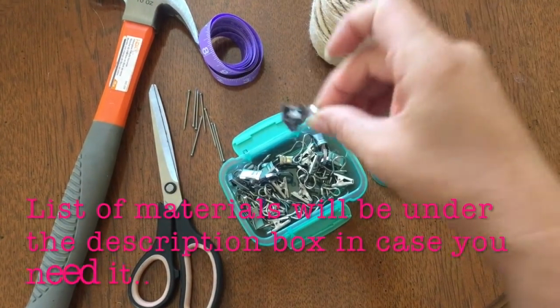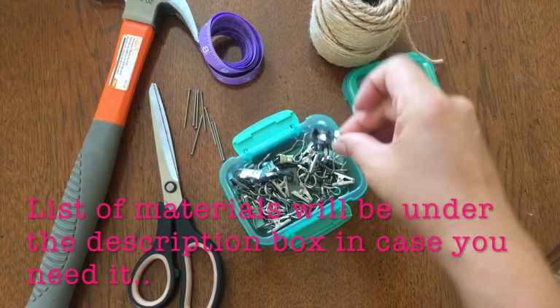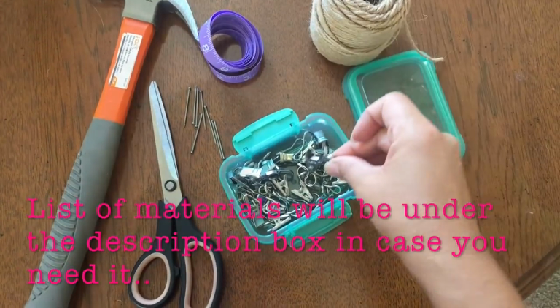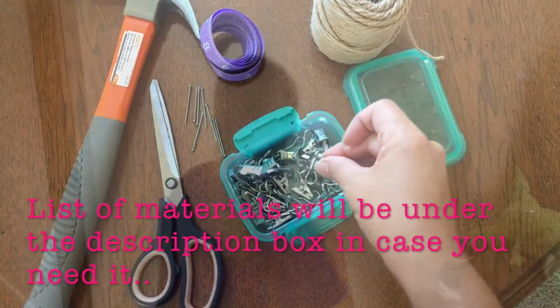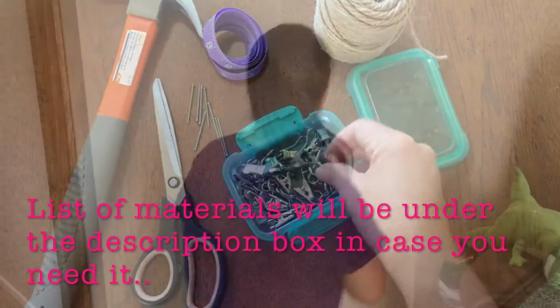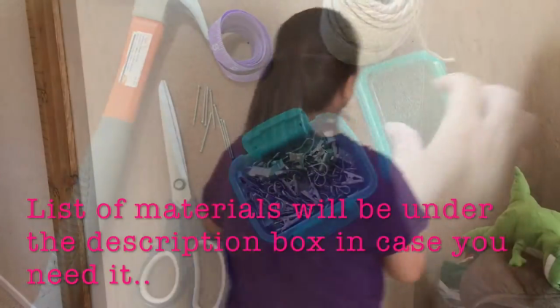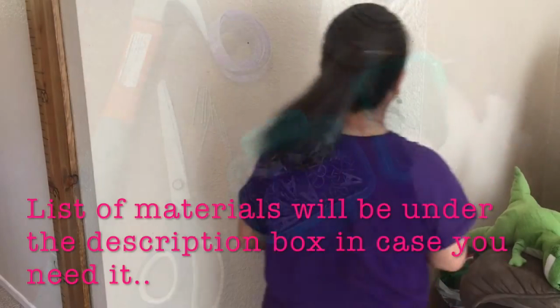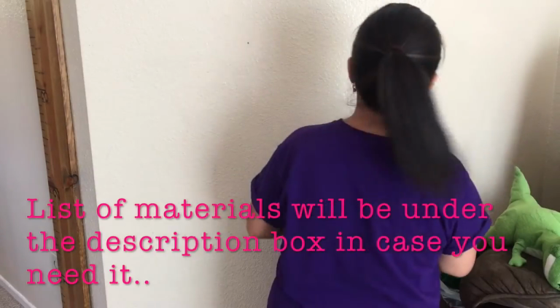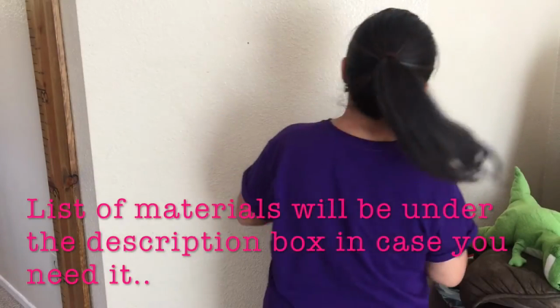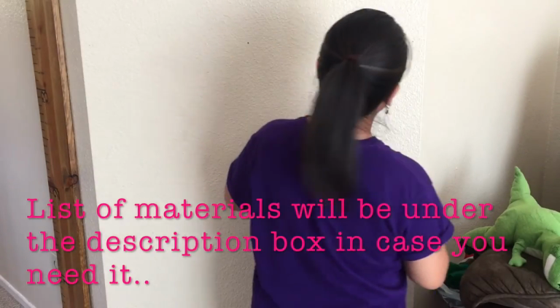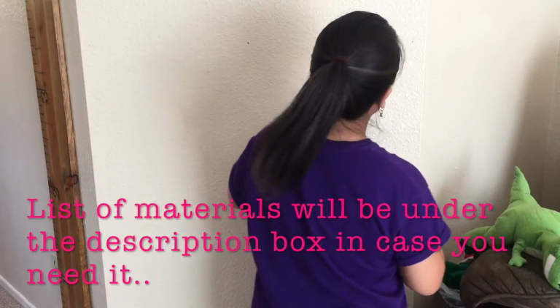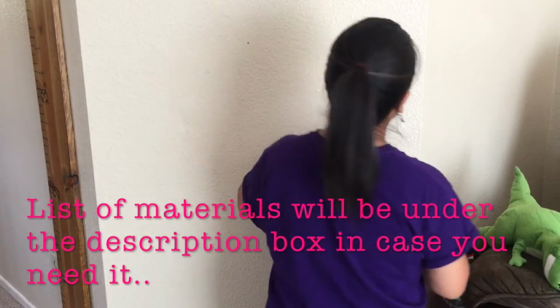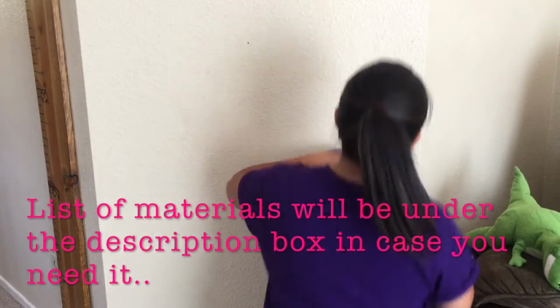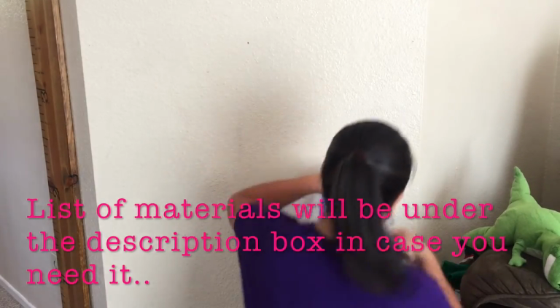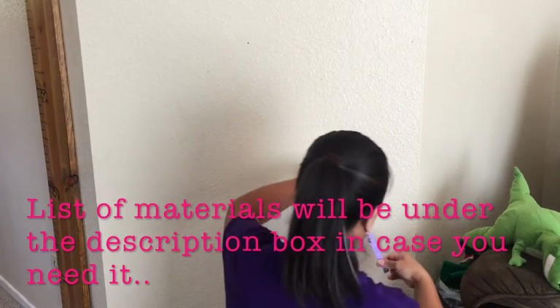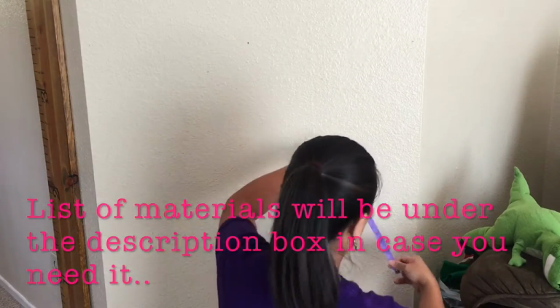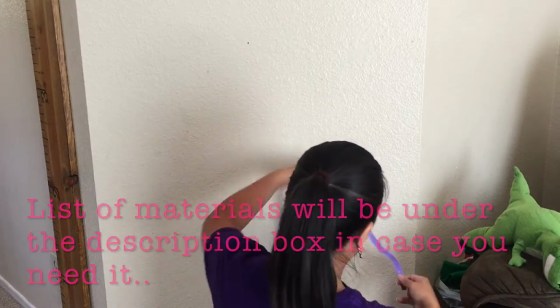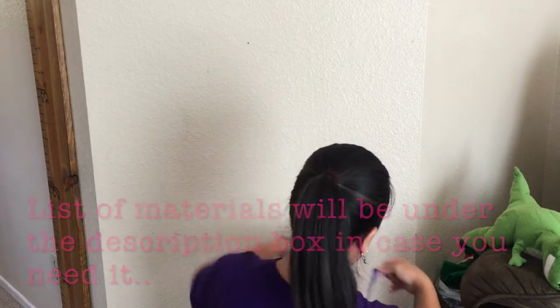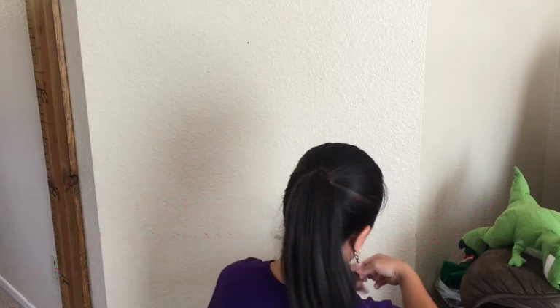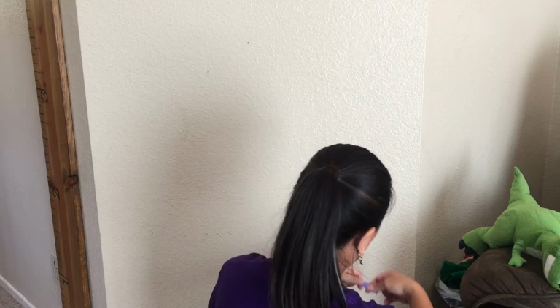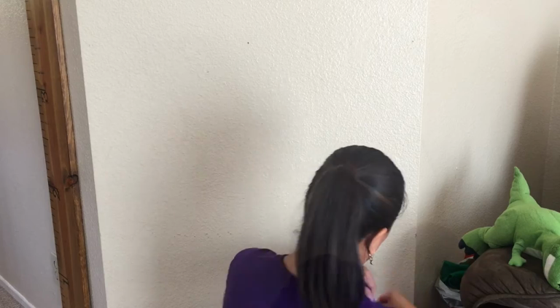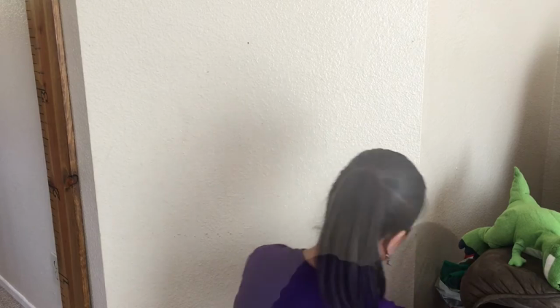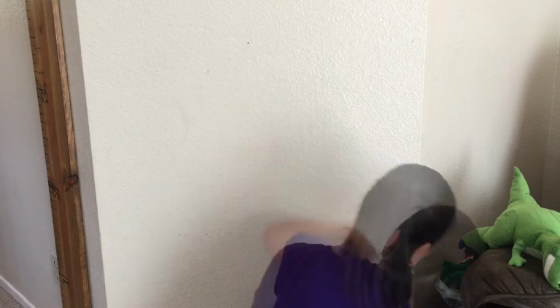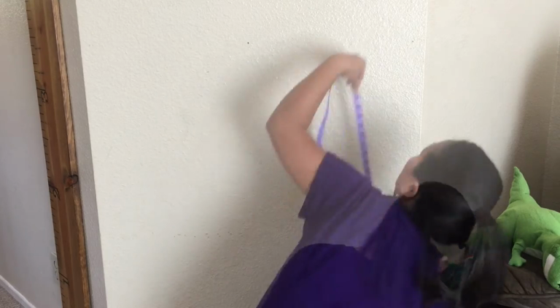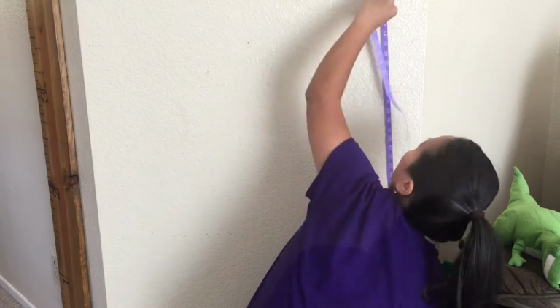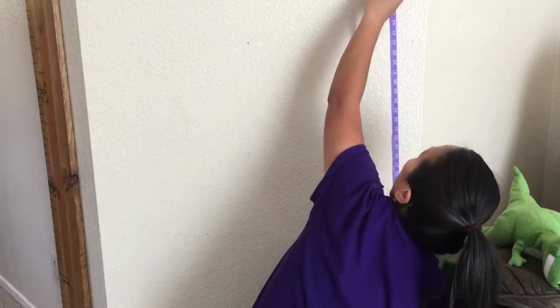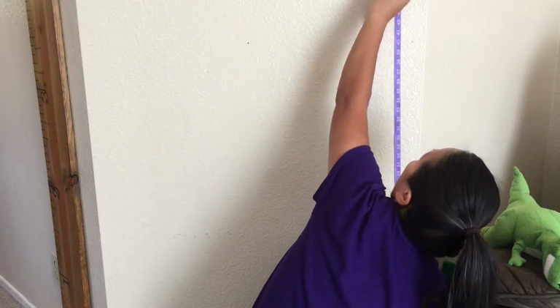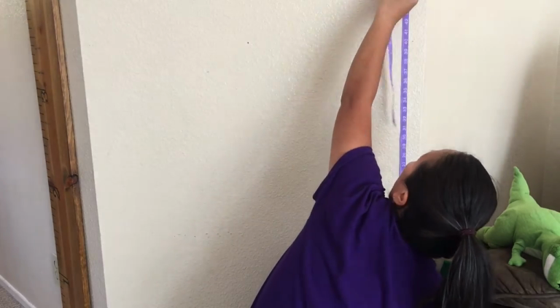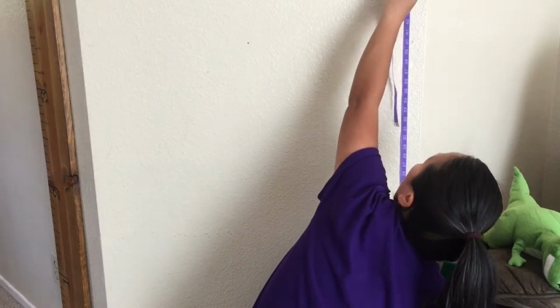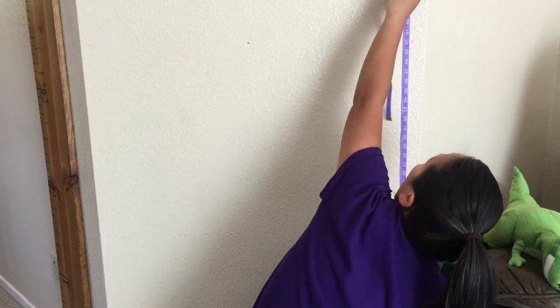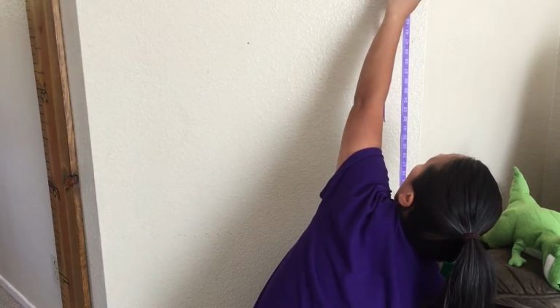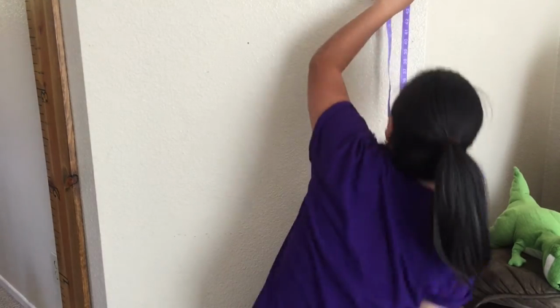I found these at a thrift store and I believe these can also be purchased from IKEA. I will link everything below under the description box just in case.